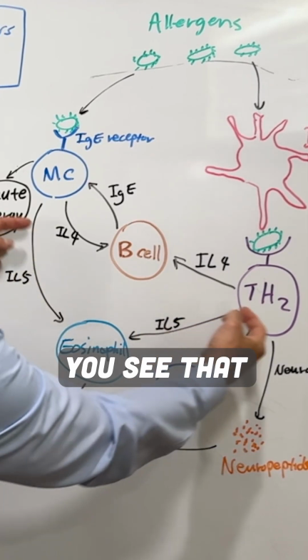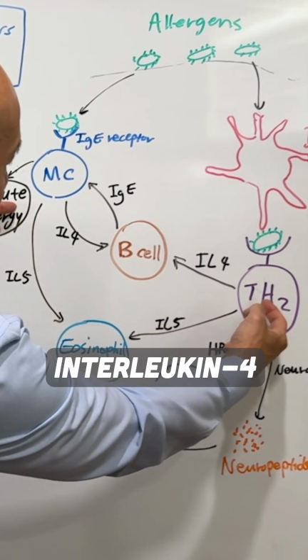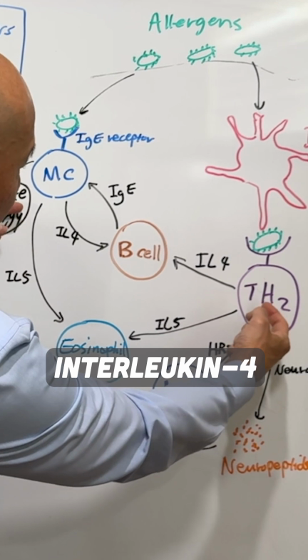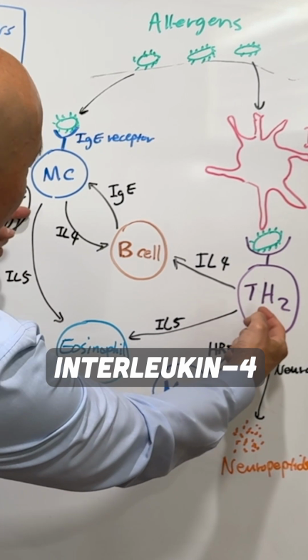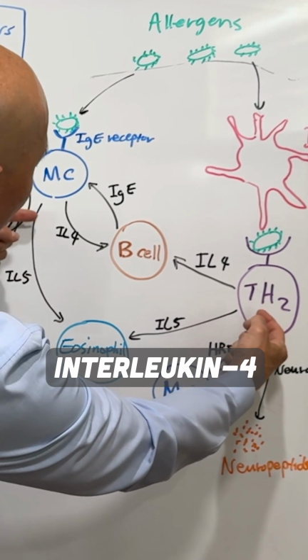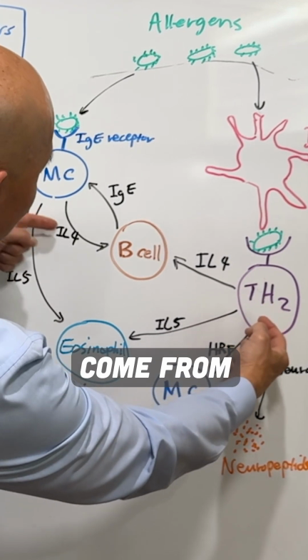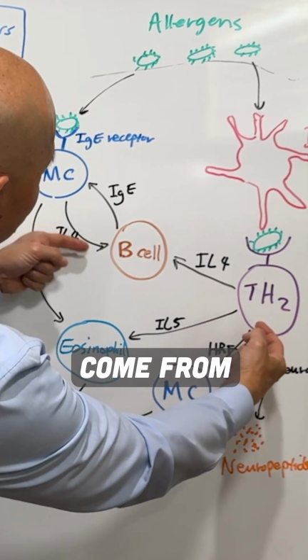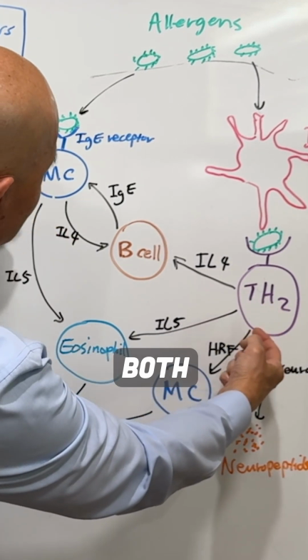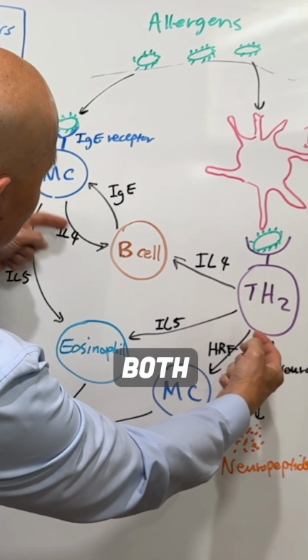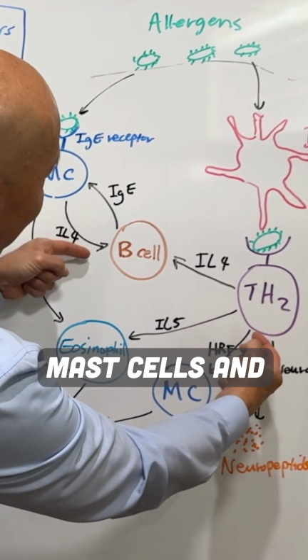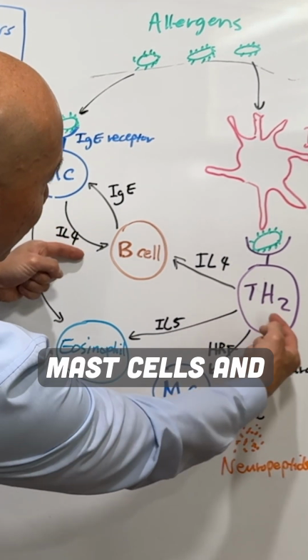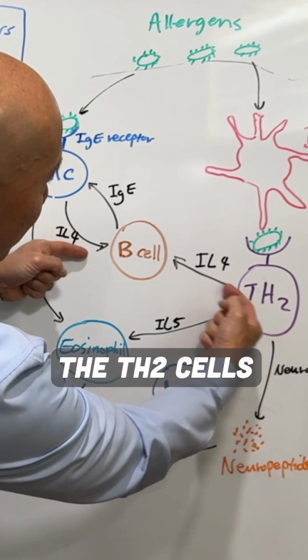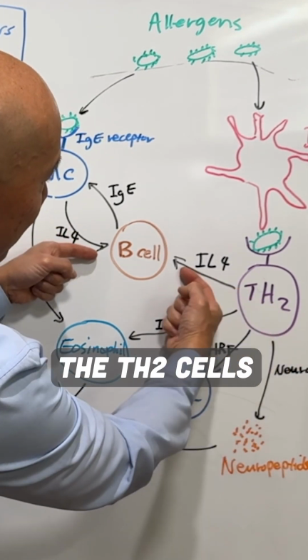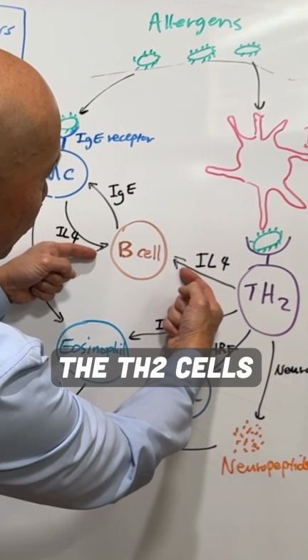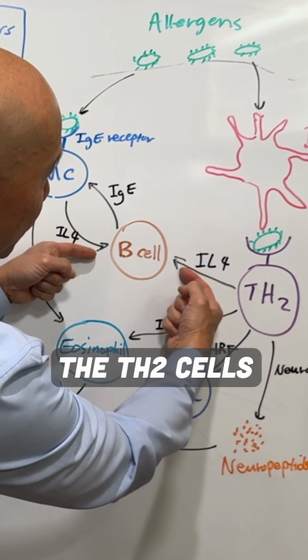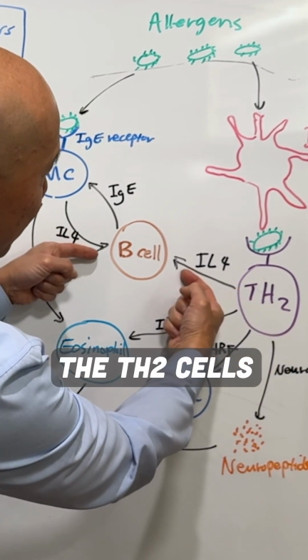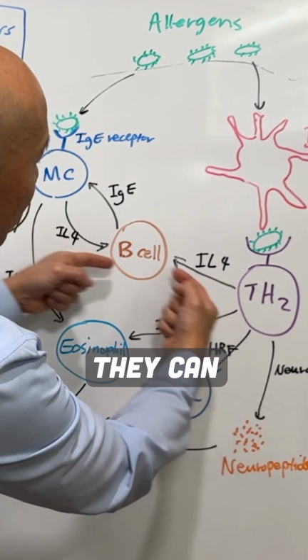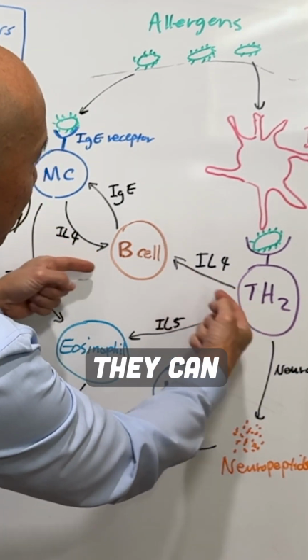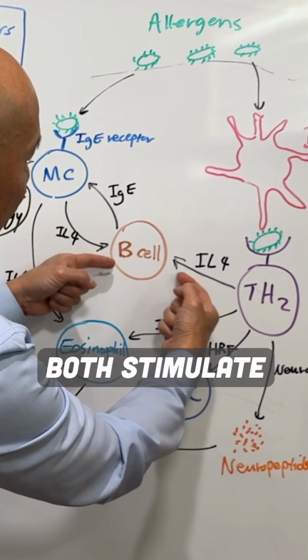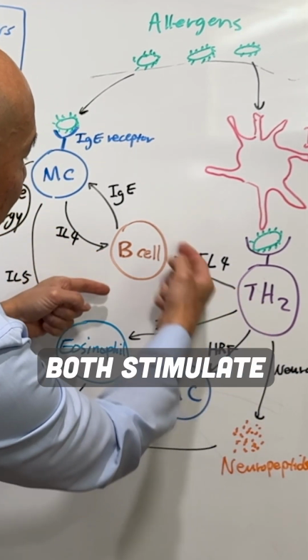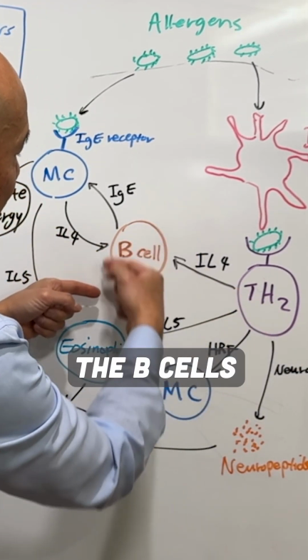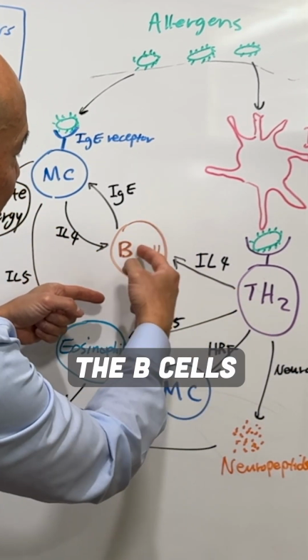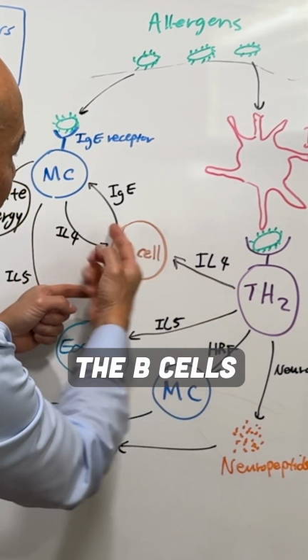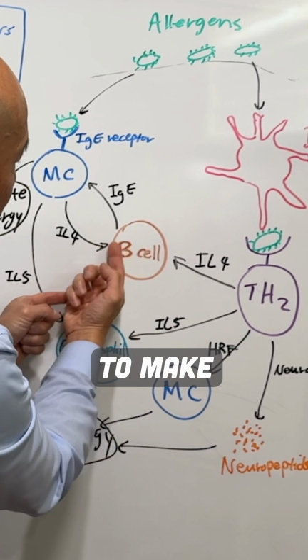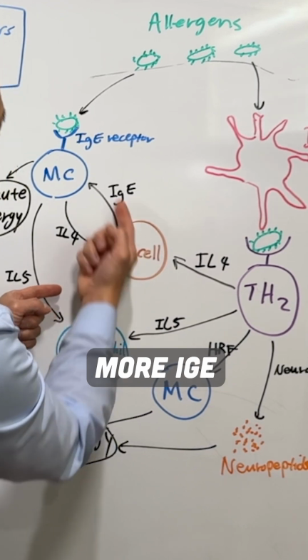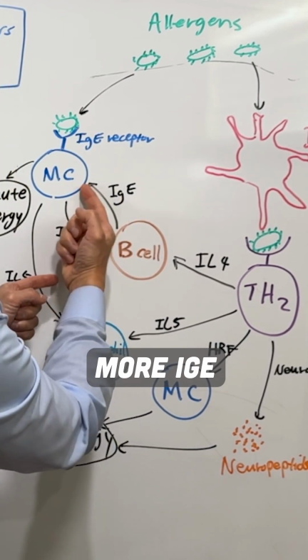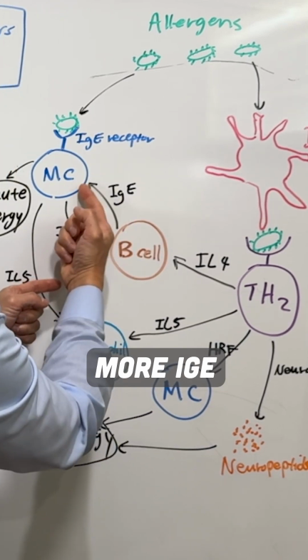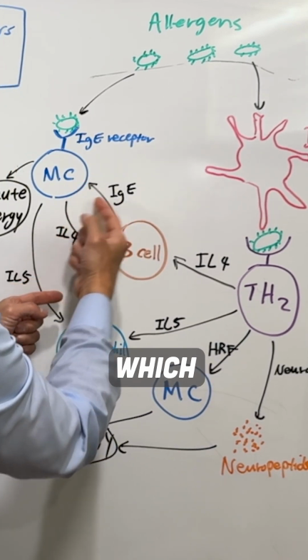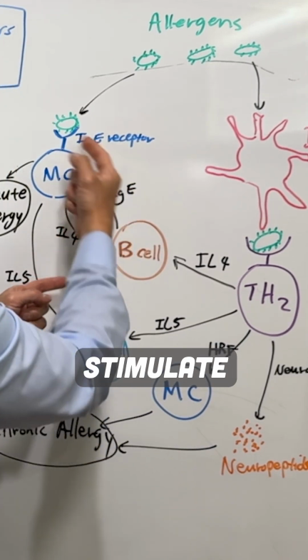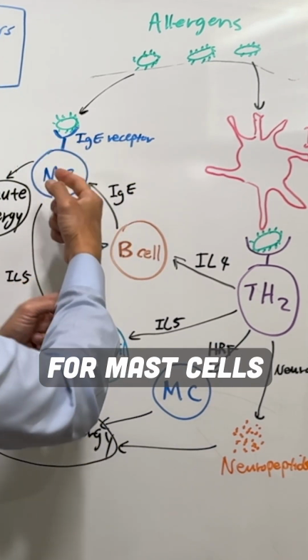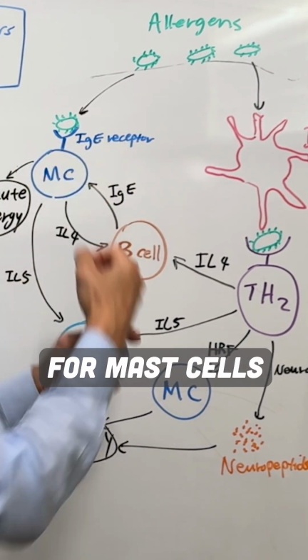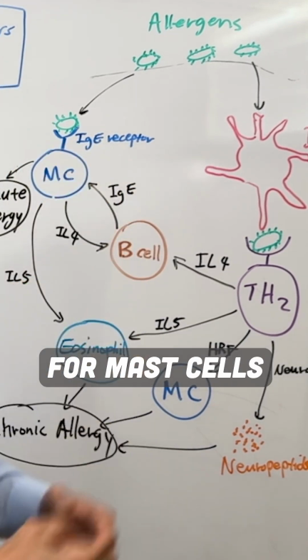Interleukin-4 comes from both mast cells and the Th2 cells. They can both stimulate the B cells to make more IgE, which stimulates more mast cells.